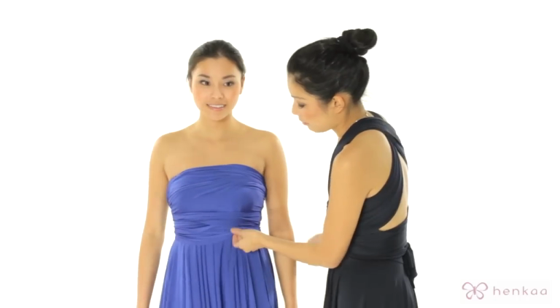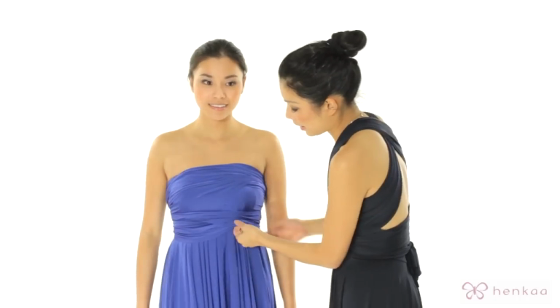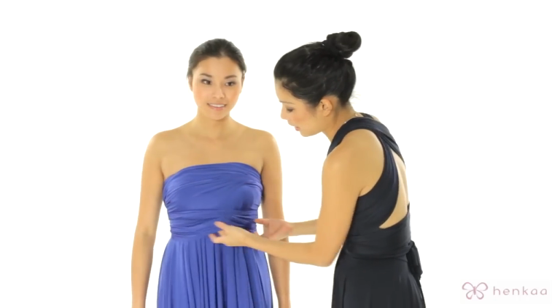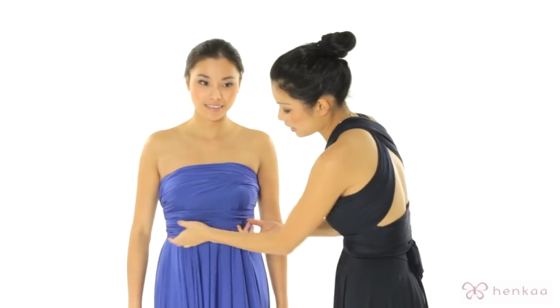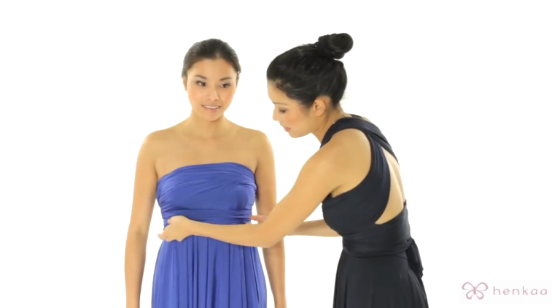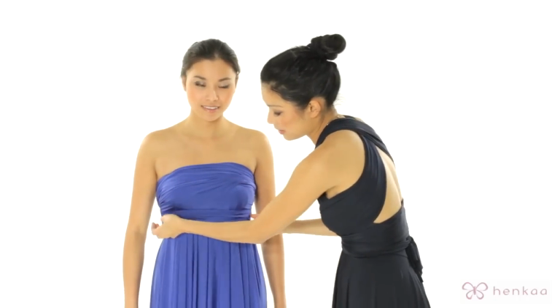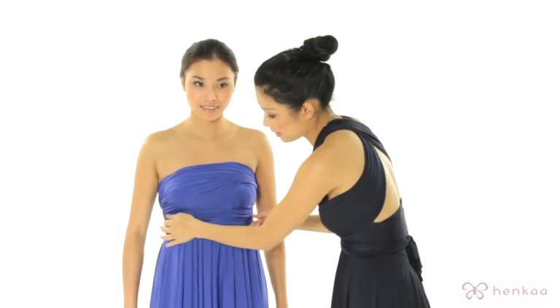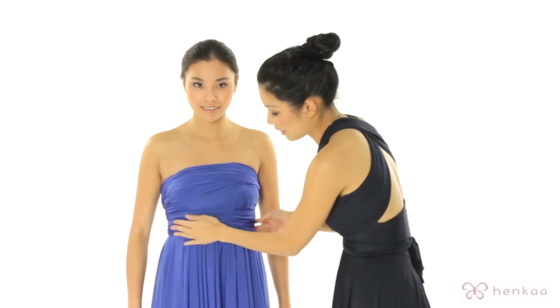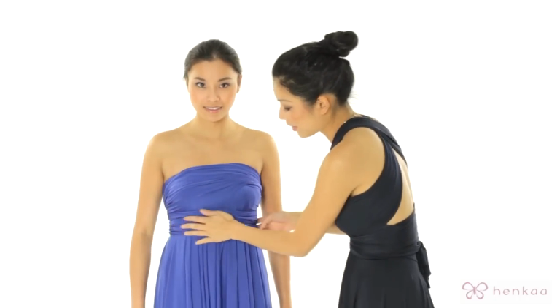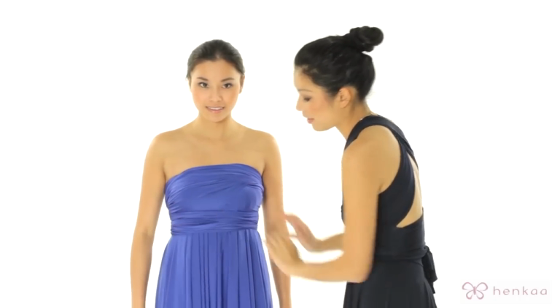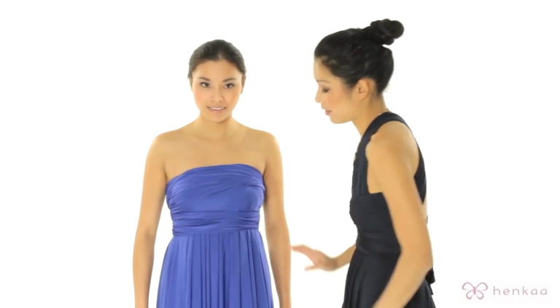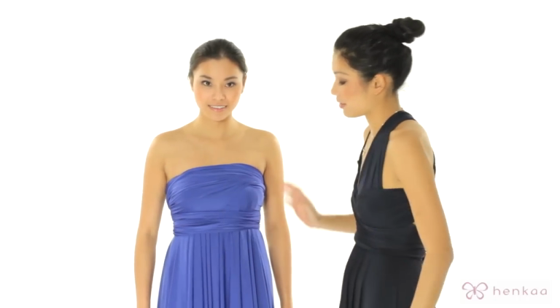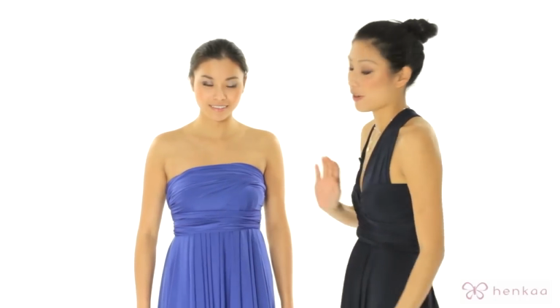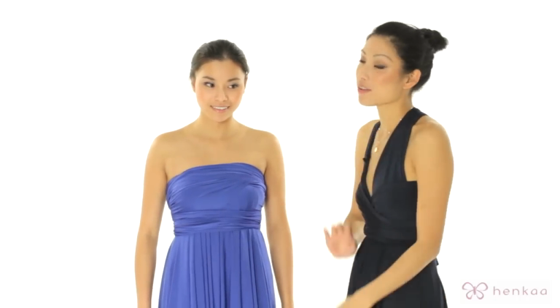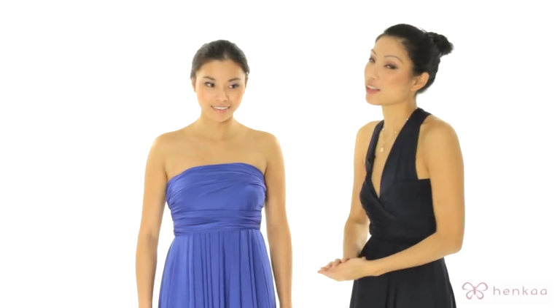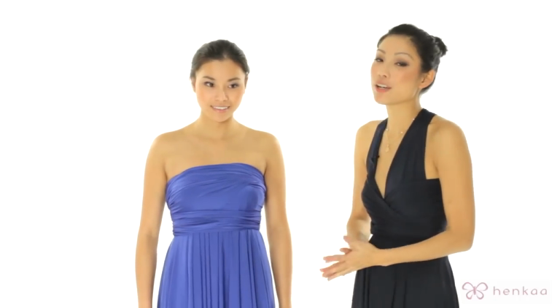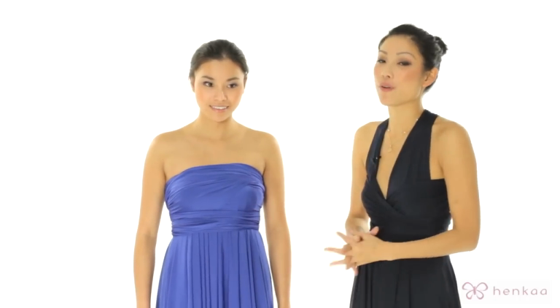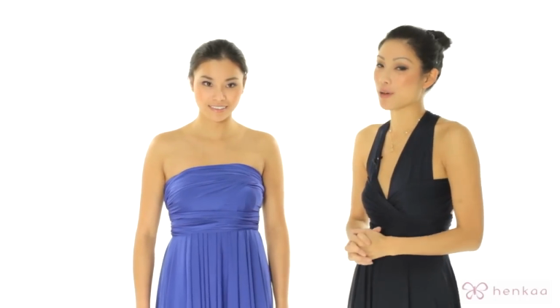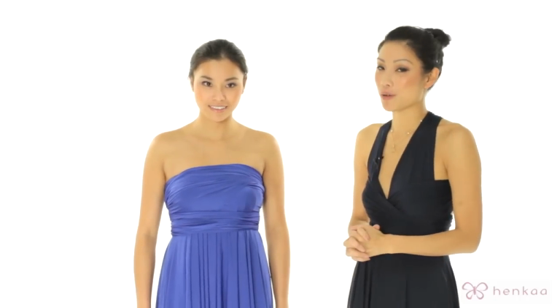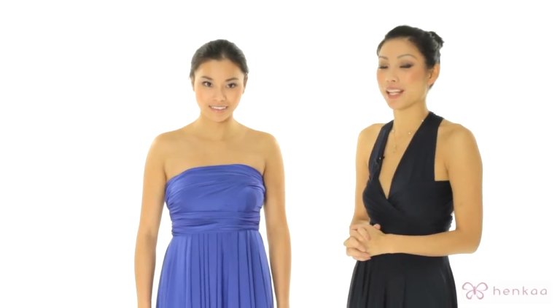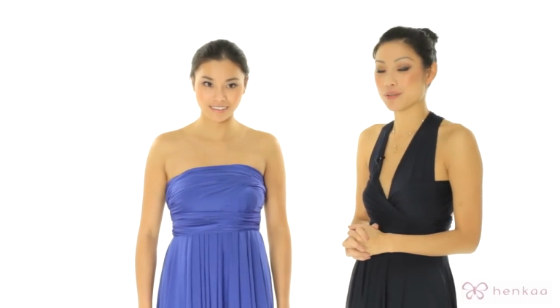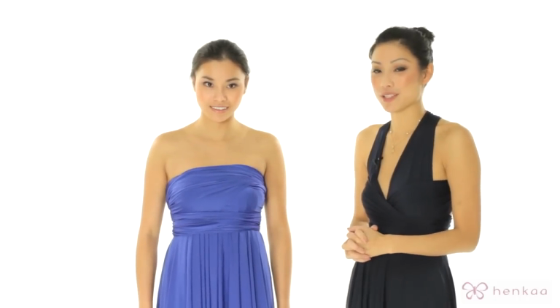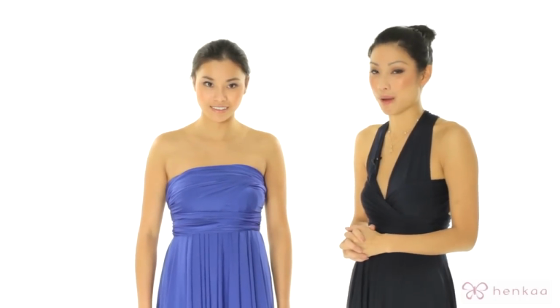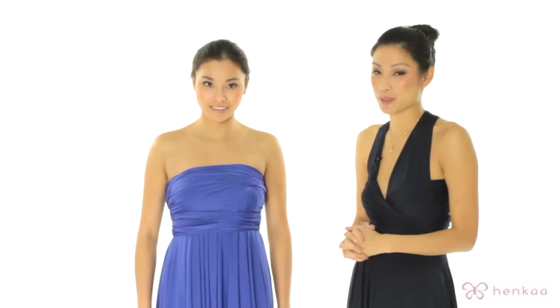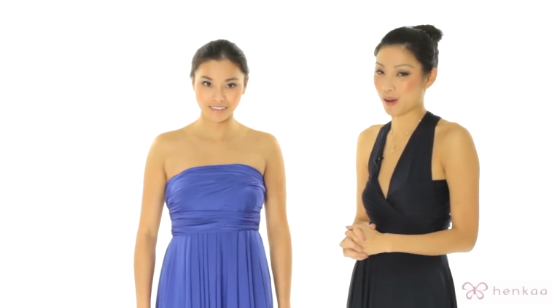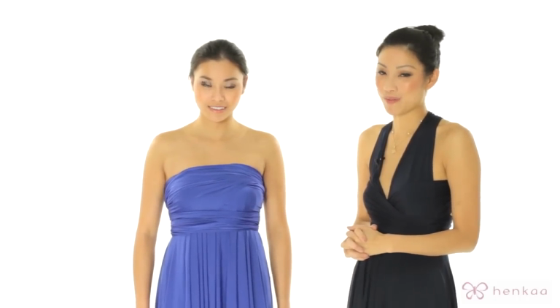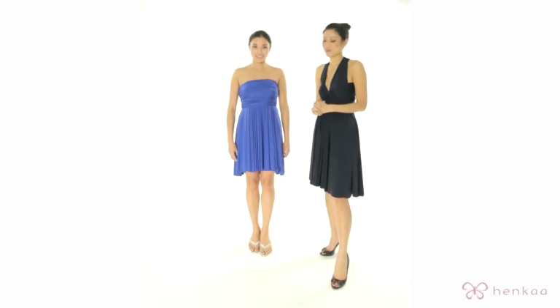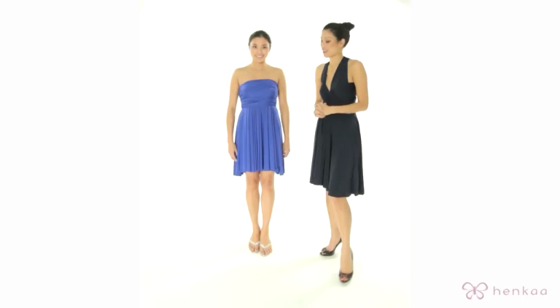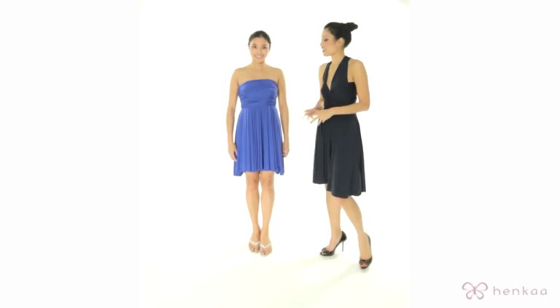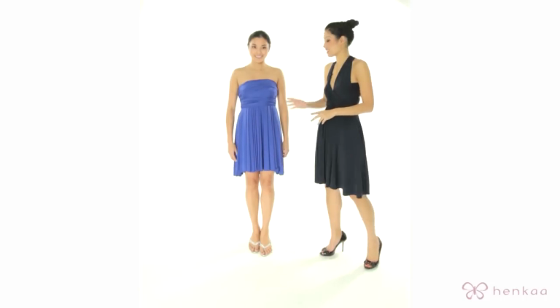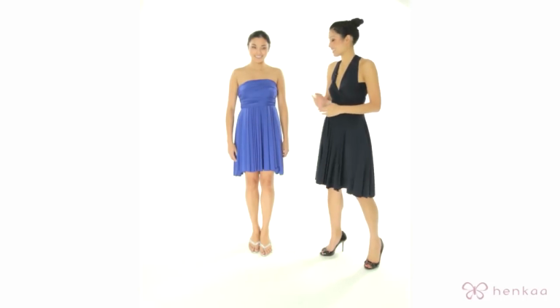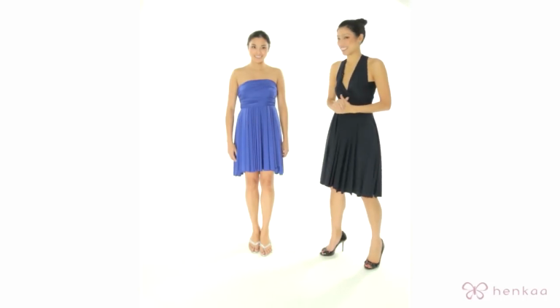Make any adjustments as necessary. This is a very great look for anyone who would like to wear a strapless bra. This is the Tina.